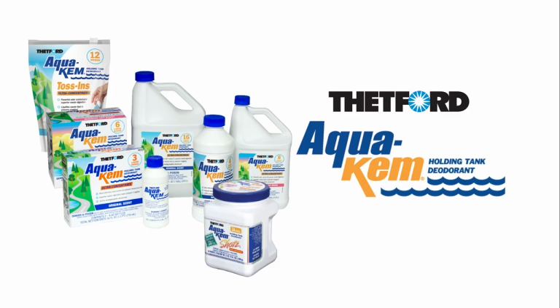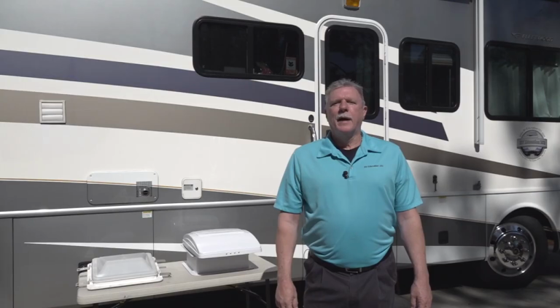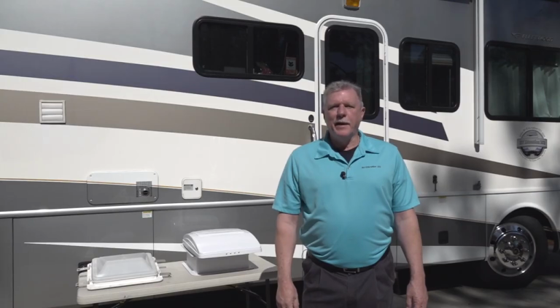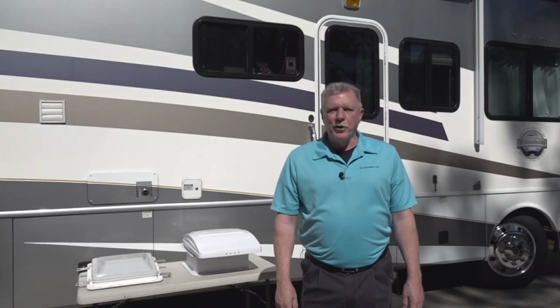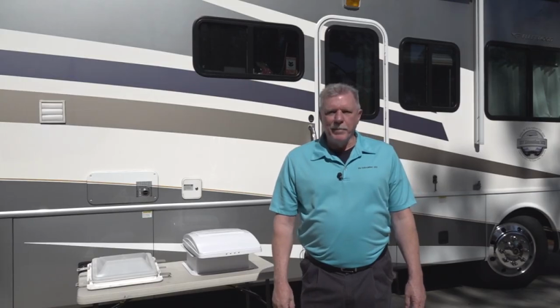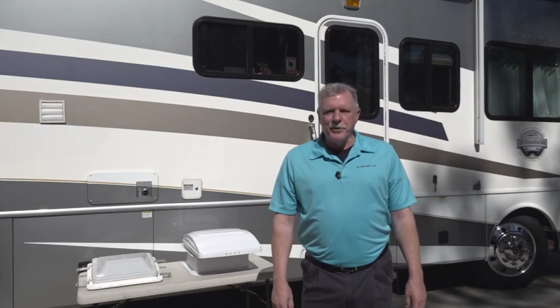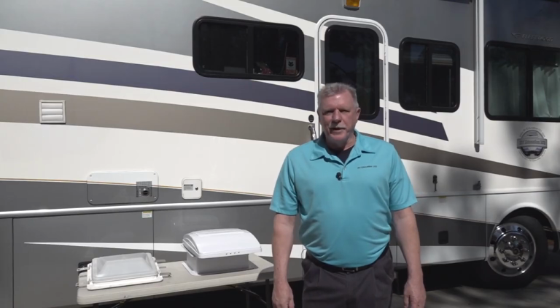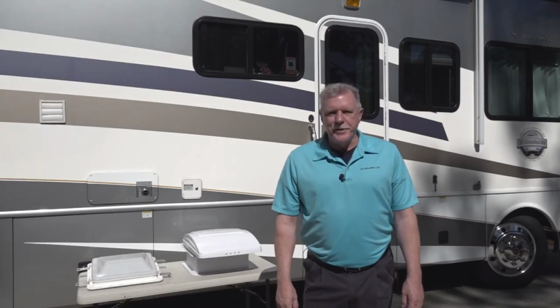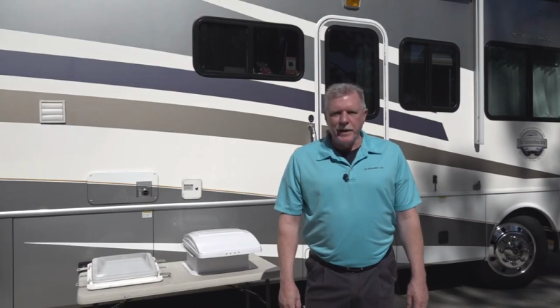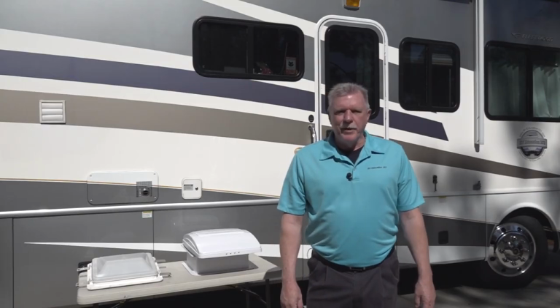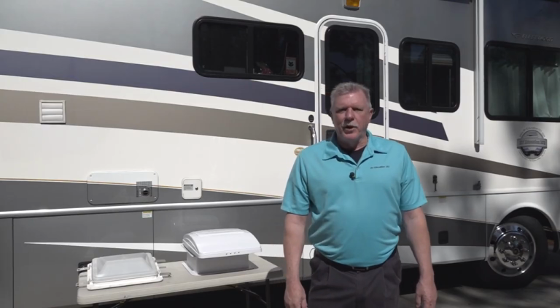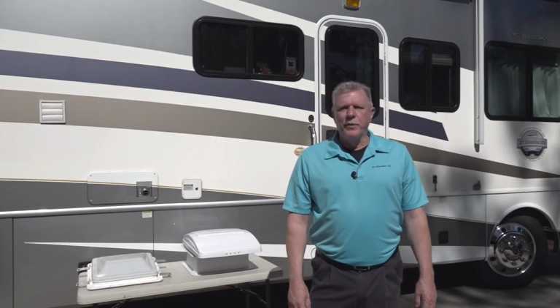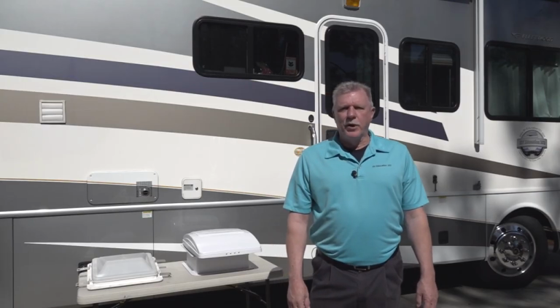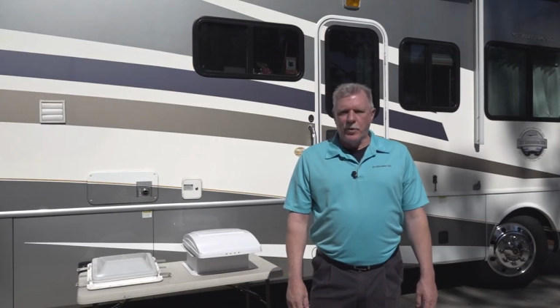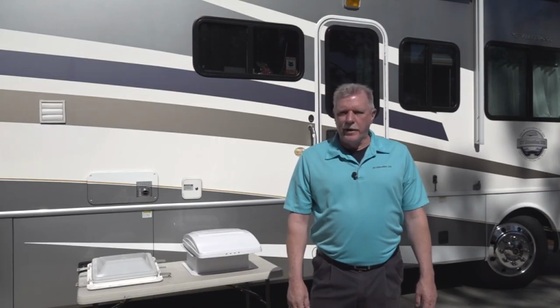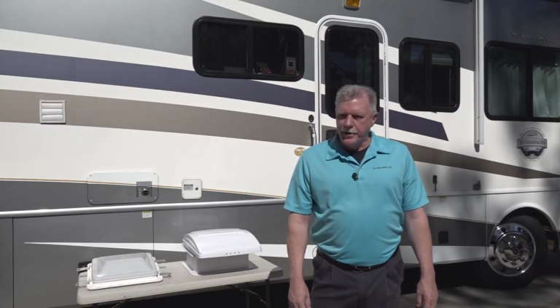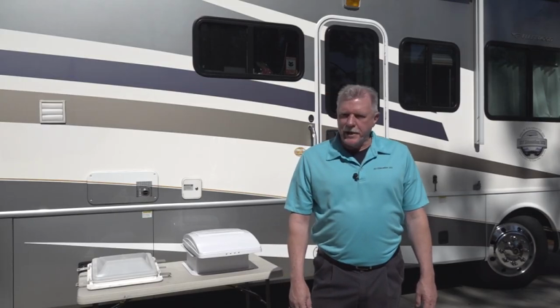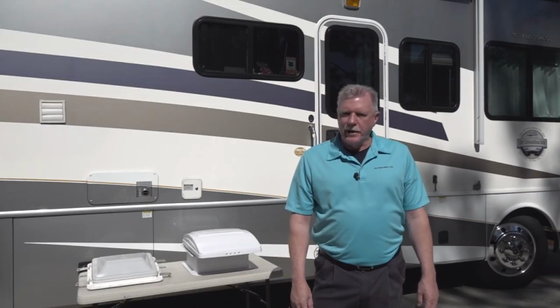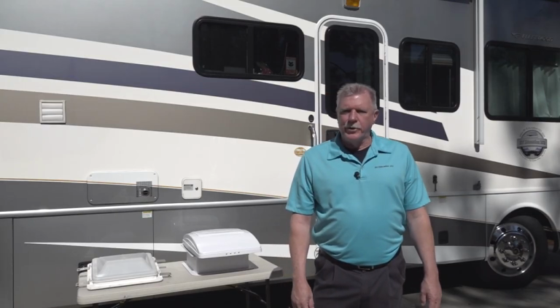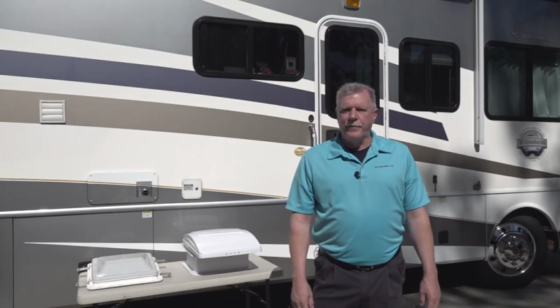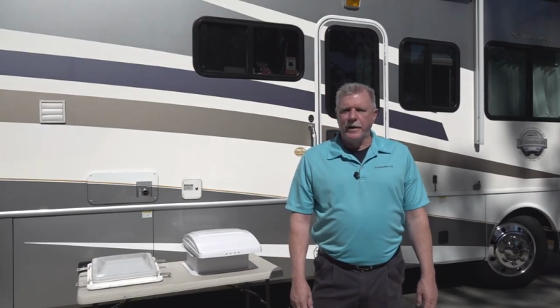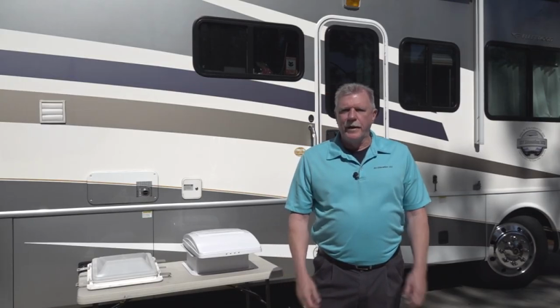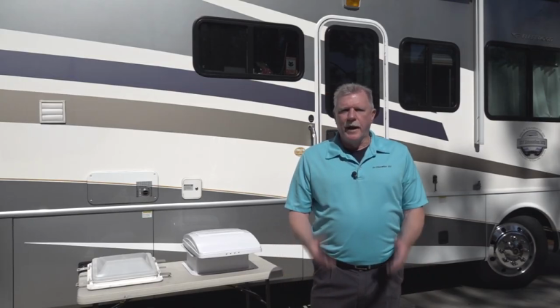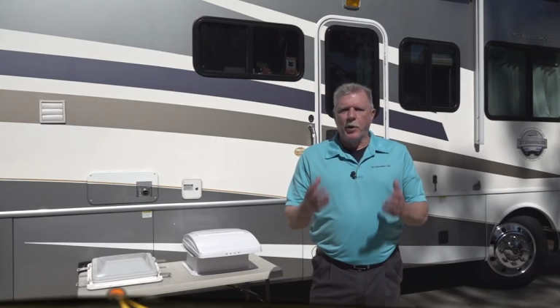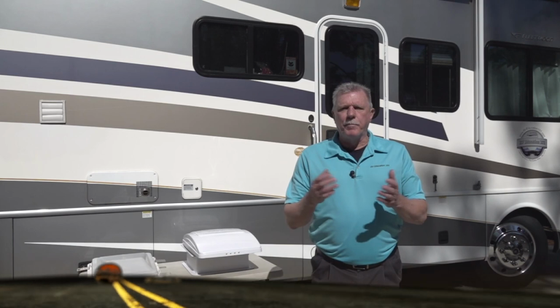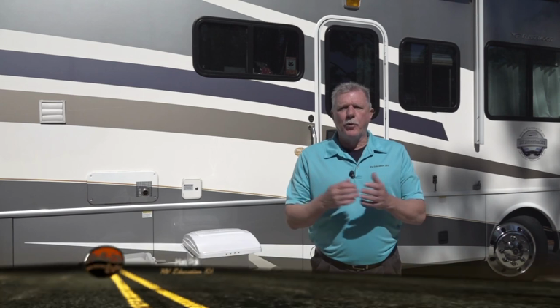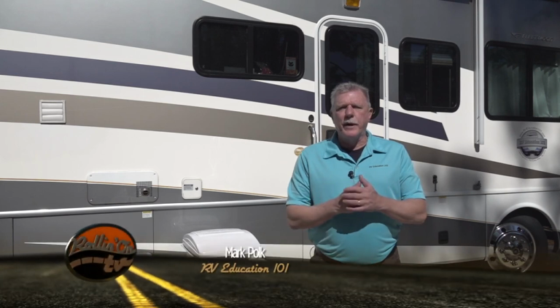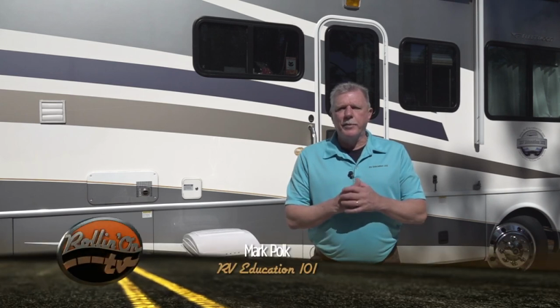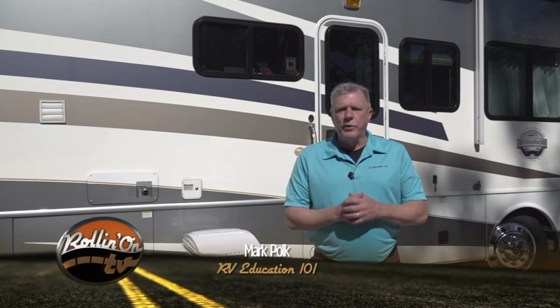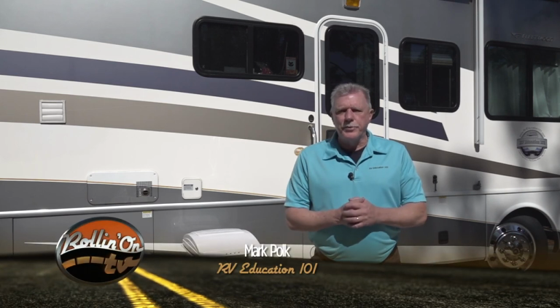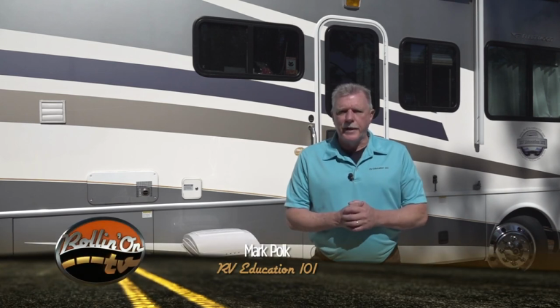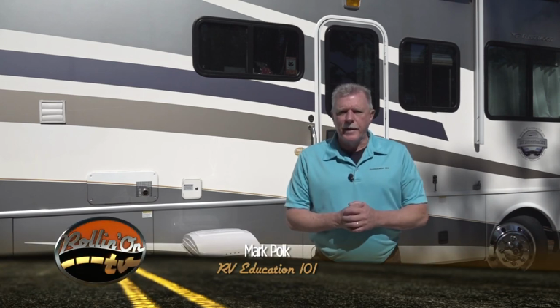Hi and welcome back to another segment of RV 101 Understanding Your RV. I'm Mark Polk and I'll be your host today.